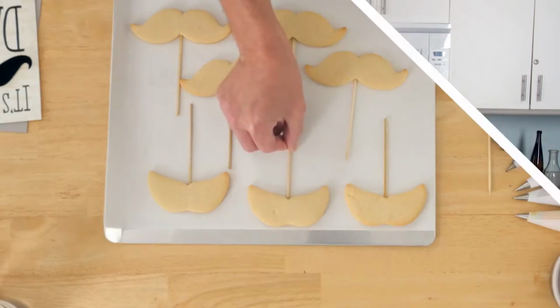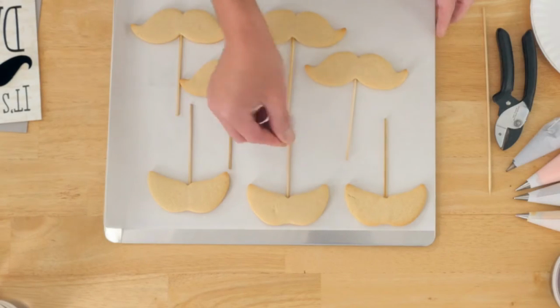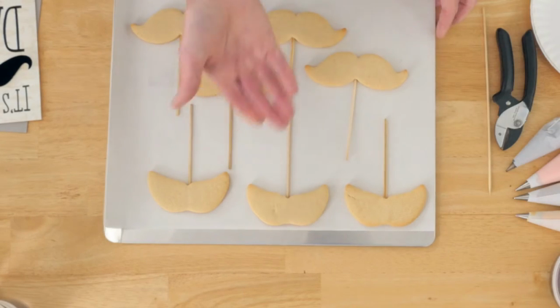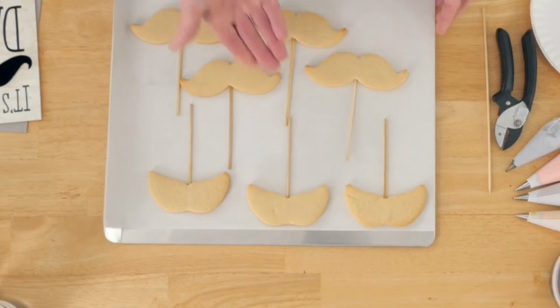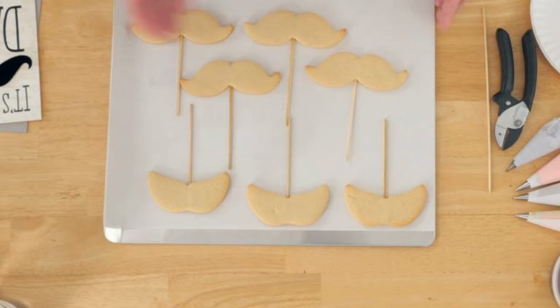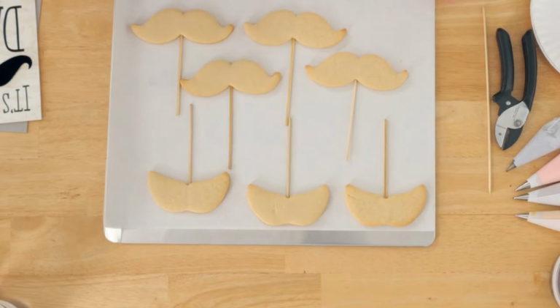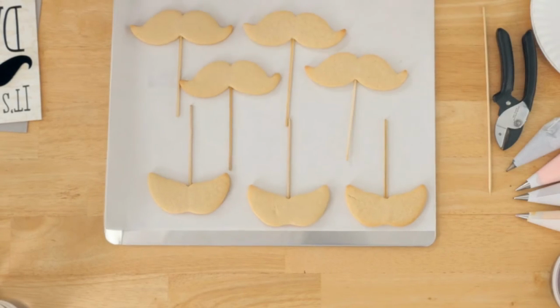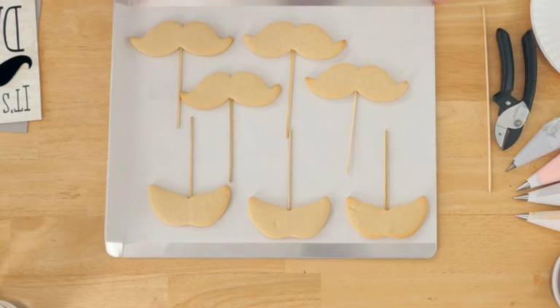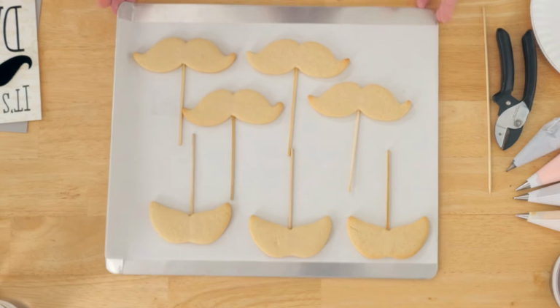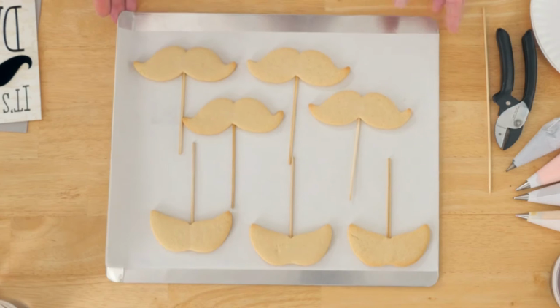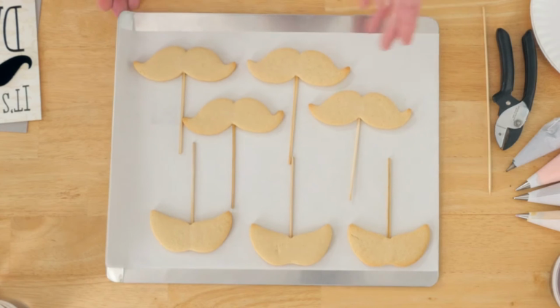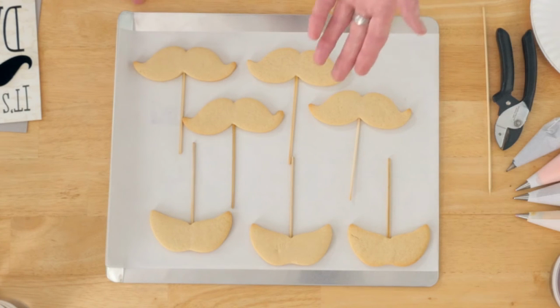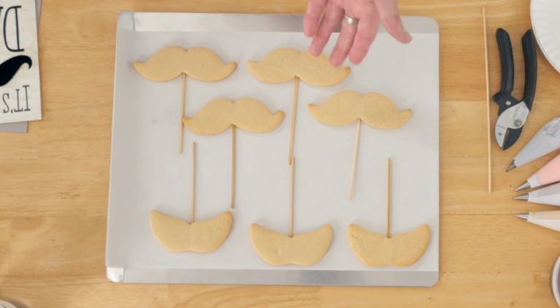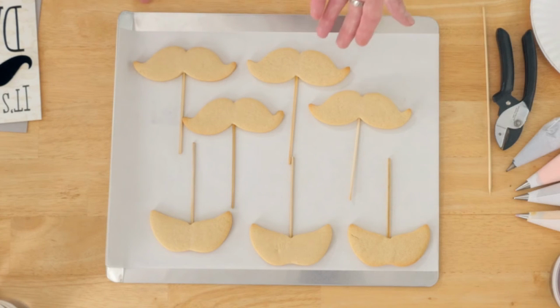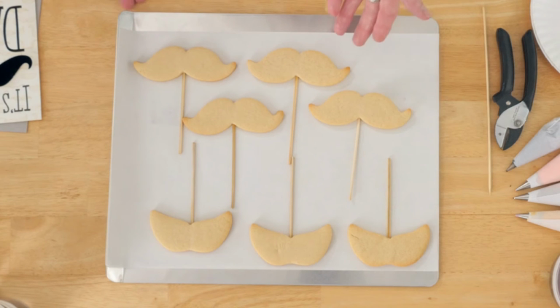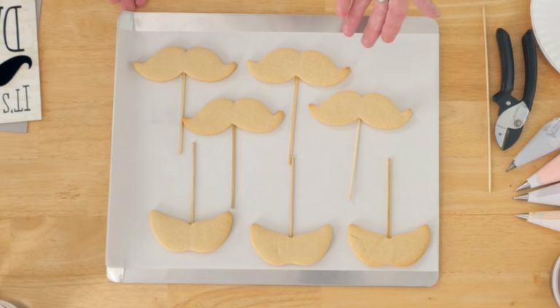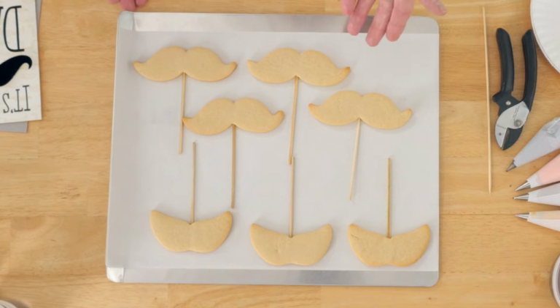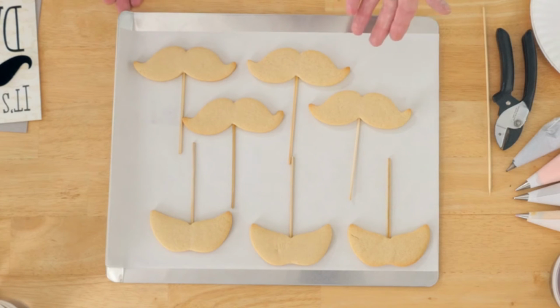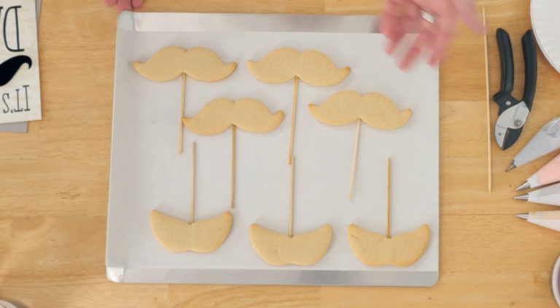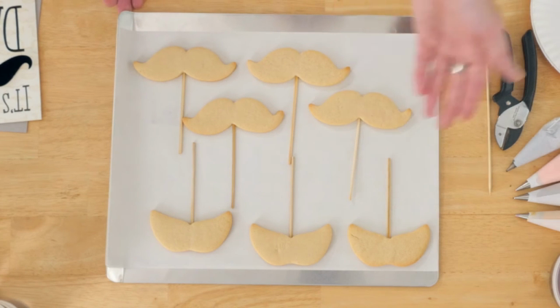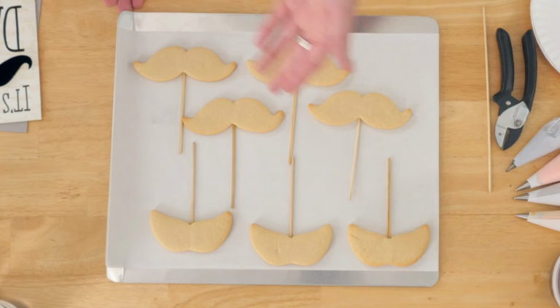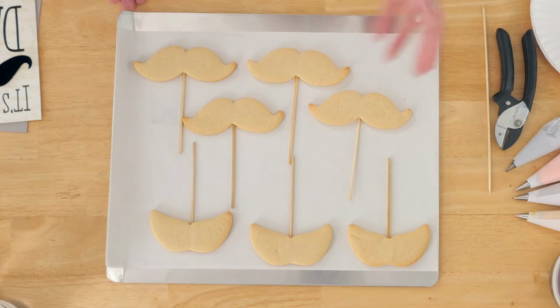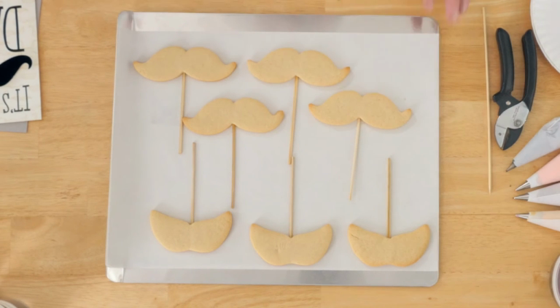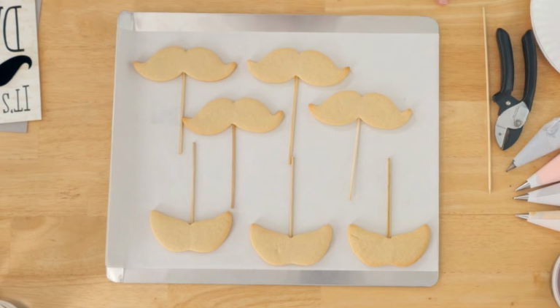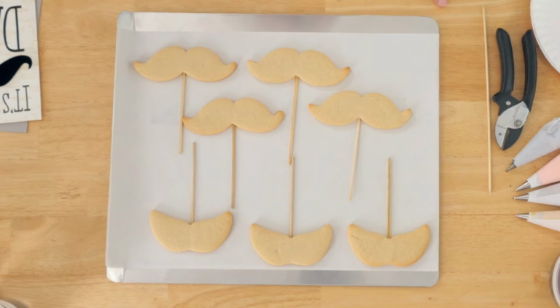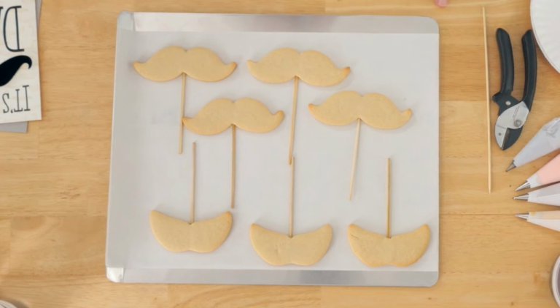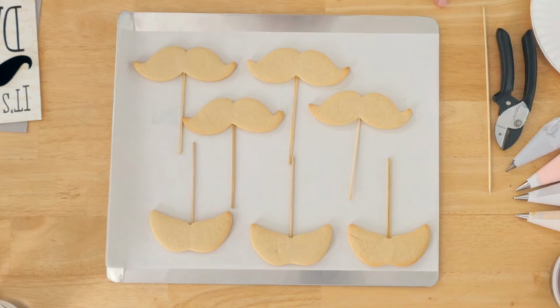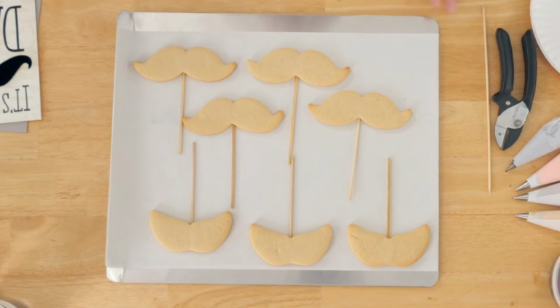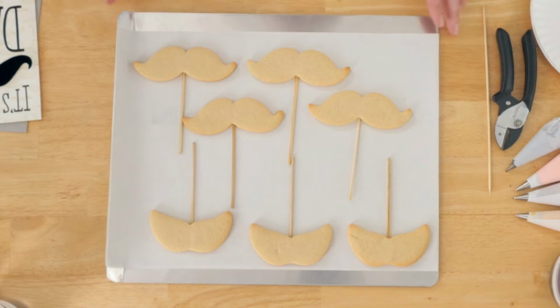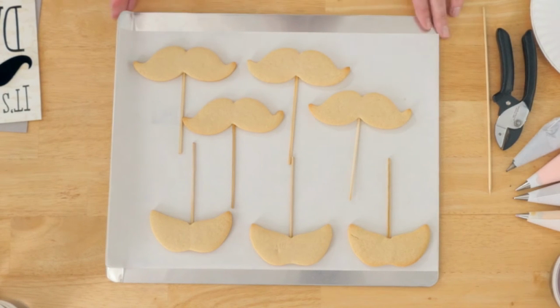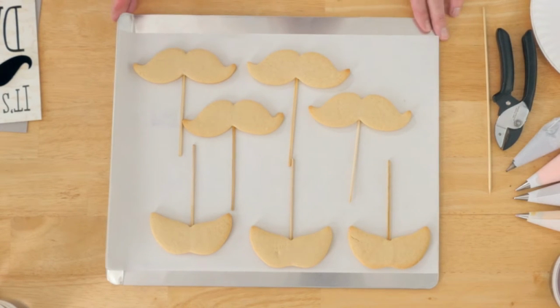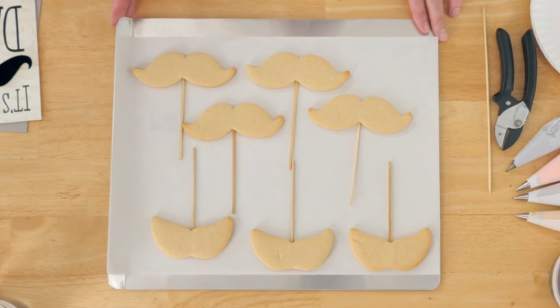Well, perfect. In honor of this card we are gonna make mustaches on a stick, so the cookies will go right along with that card. We actually made some mustaches on a stick — a couple different varieties for you.